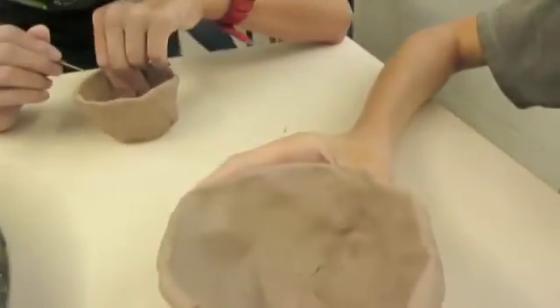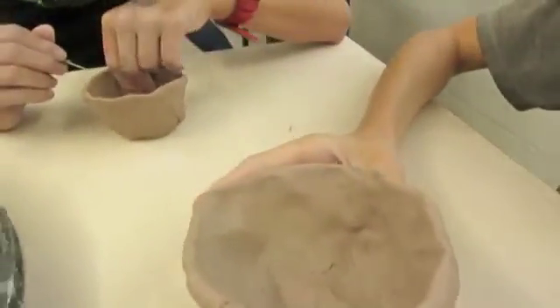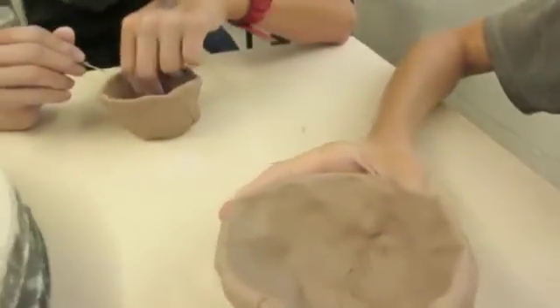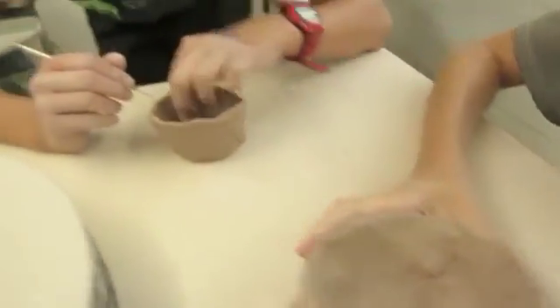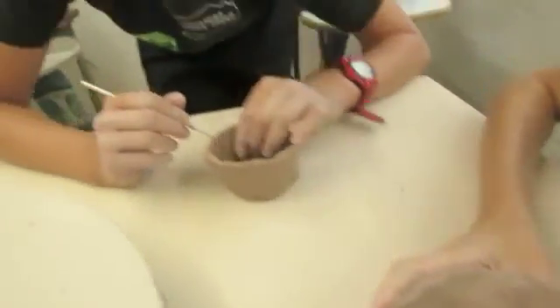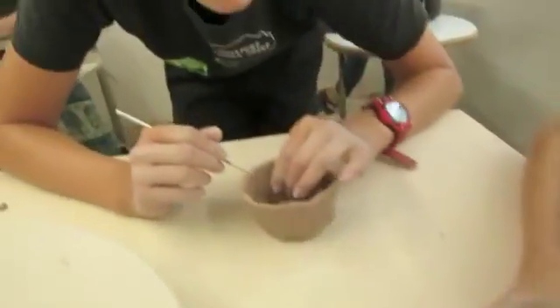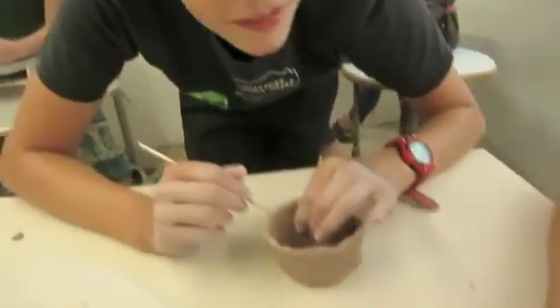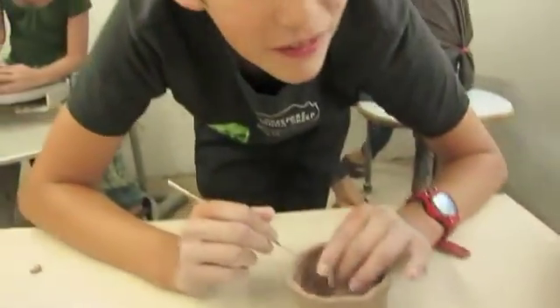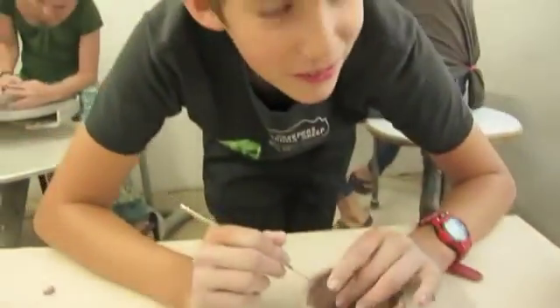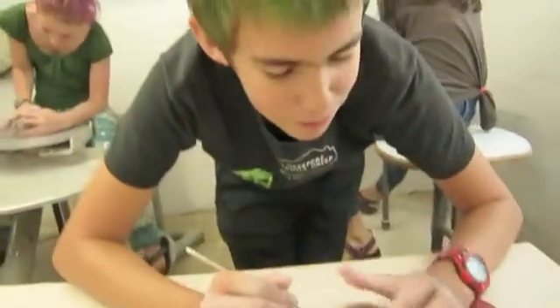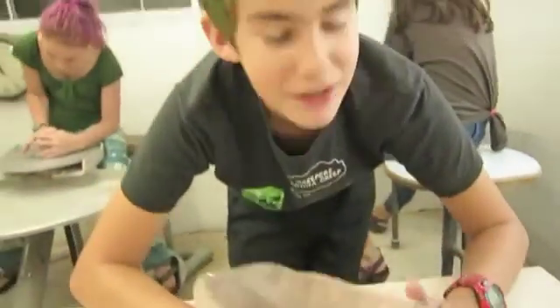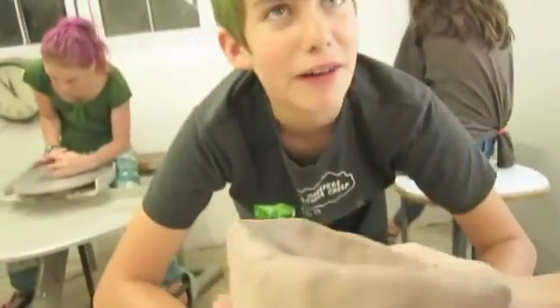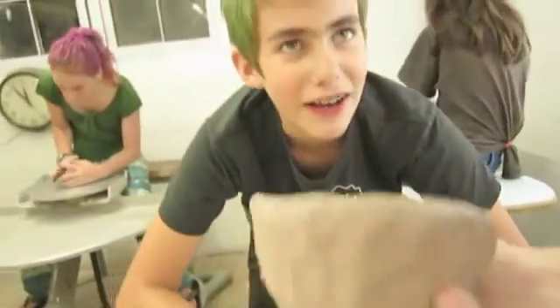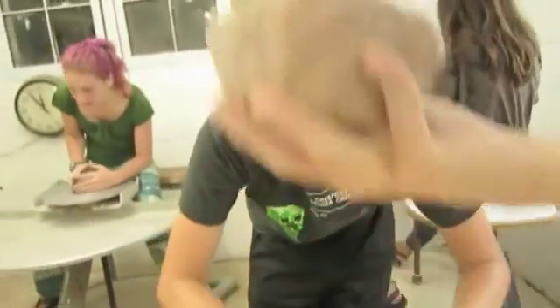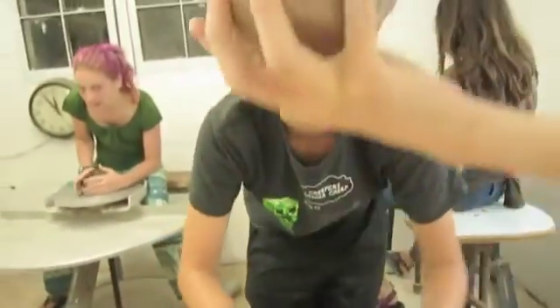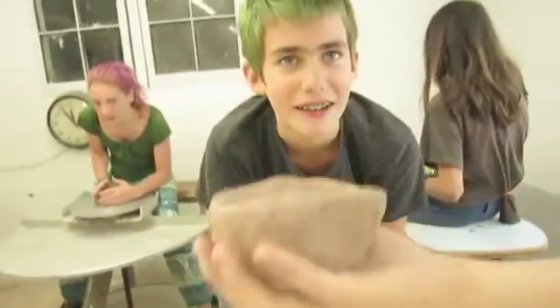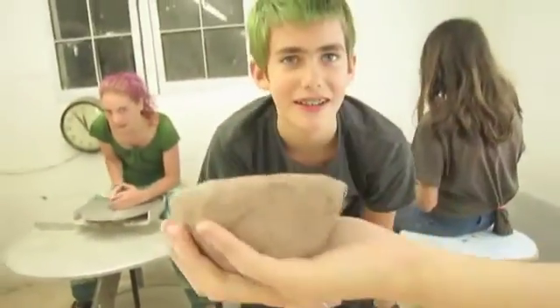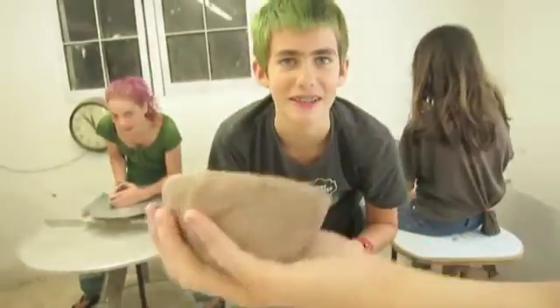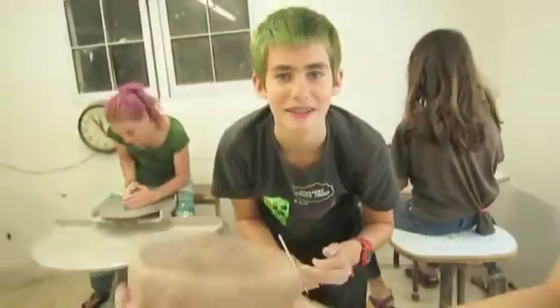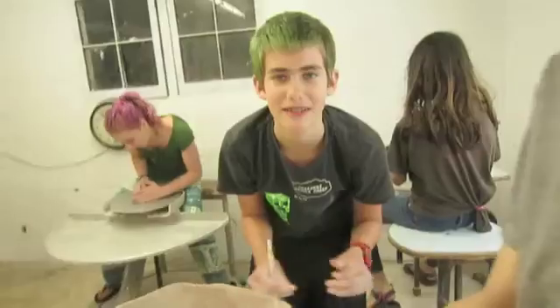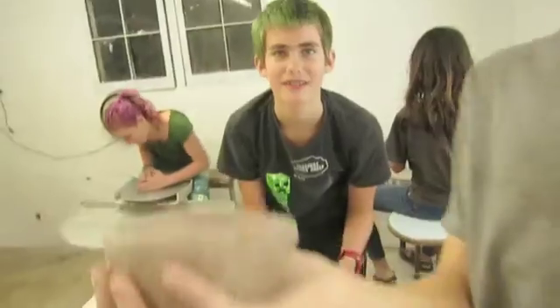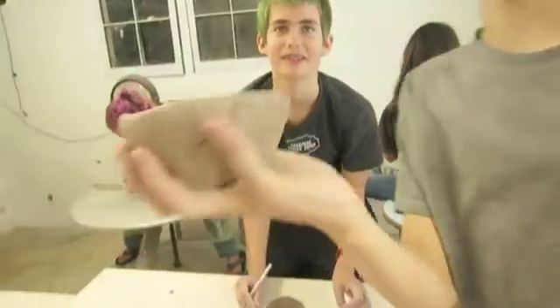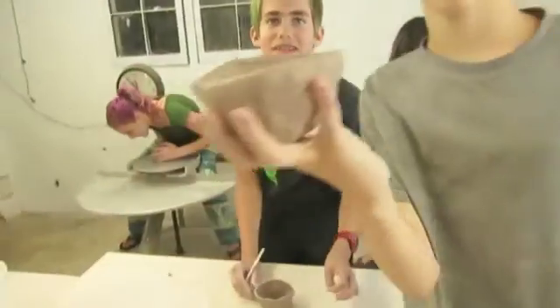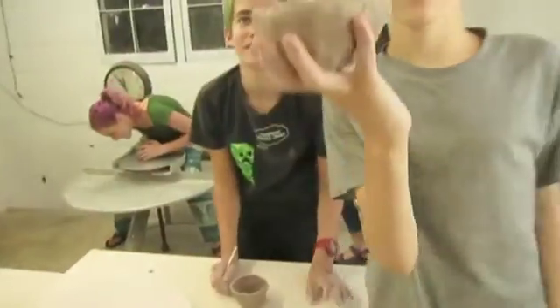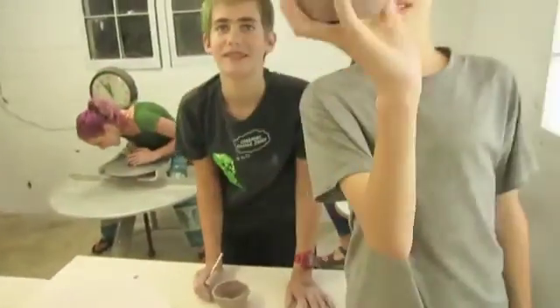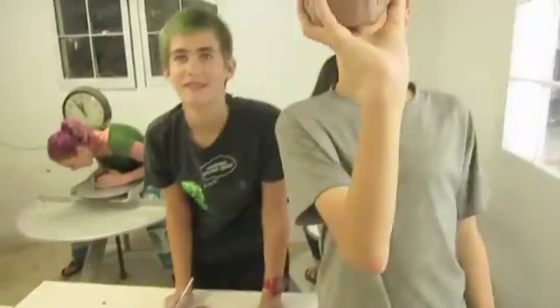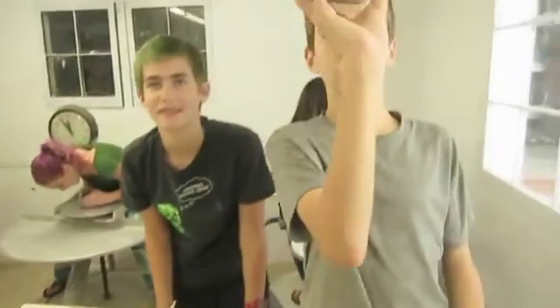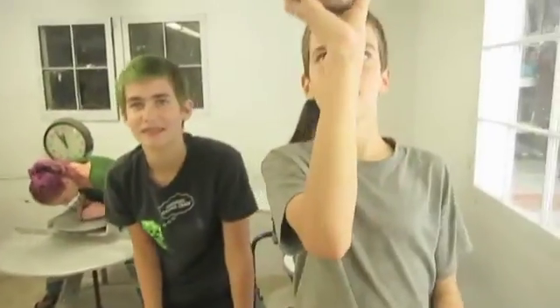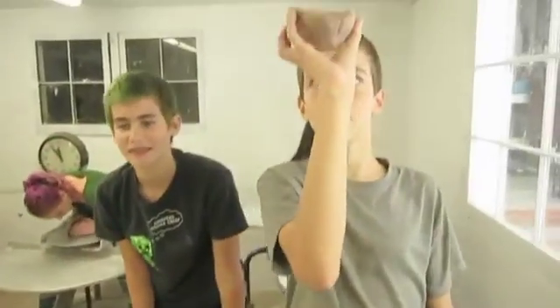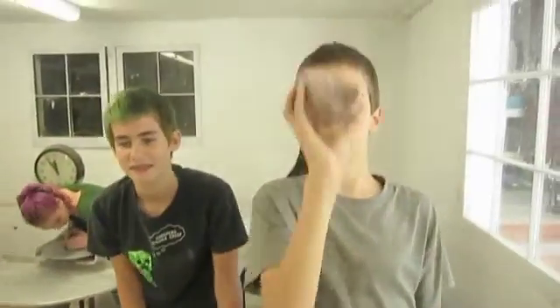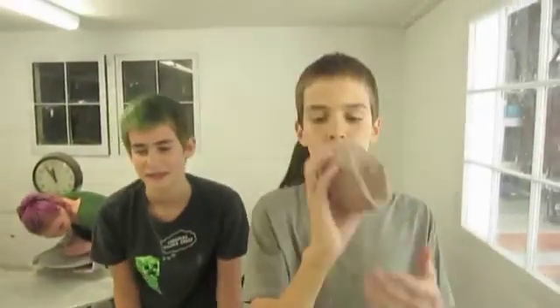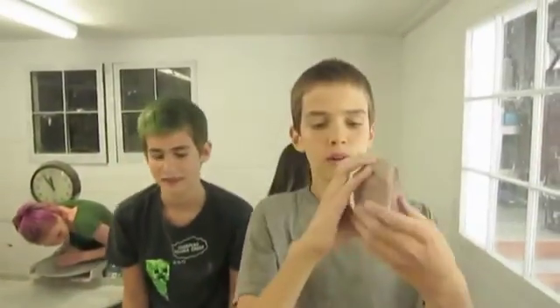What is it? Pinch pot. Pinch pot? That's what I was going to say, I just didn't want to be wrong. It's a pinch pot.